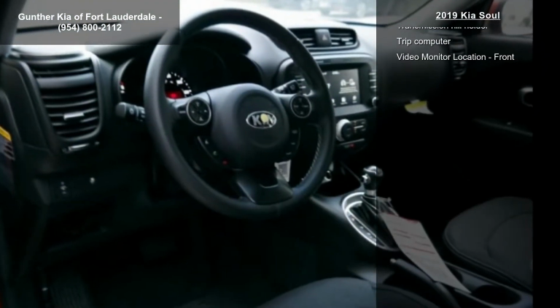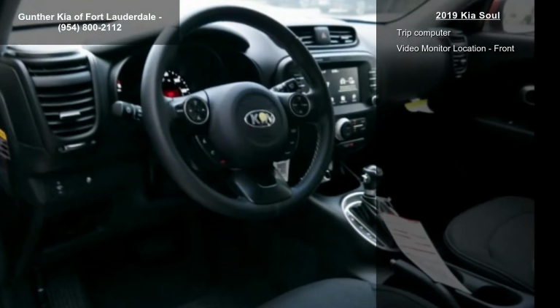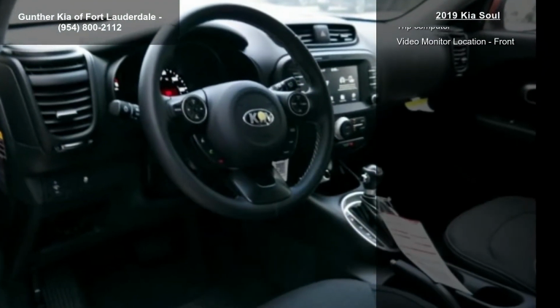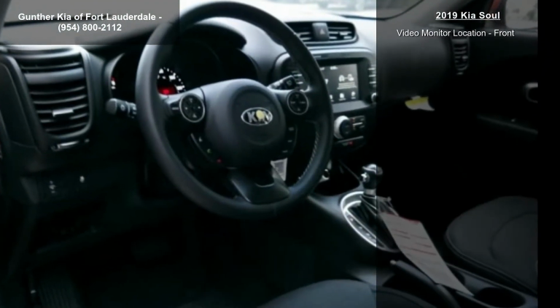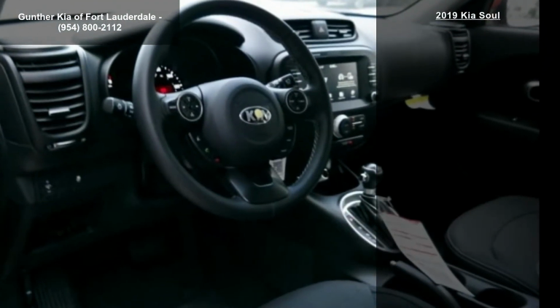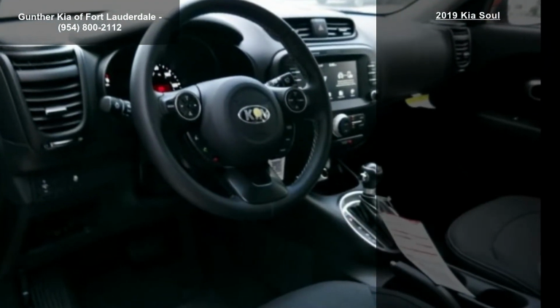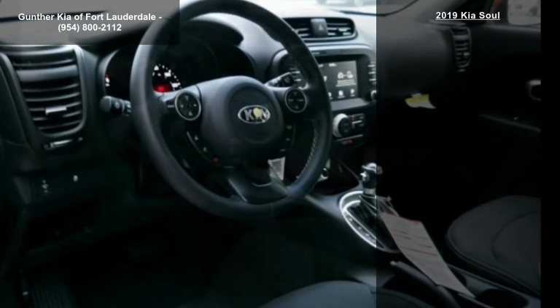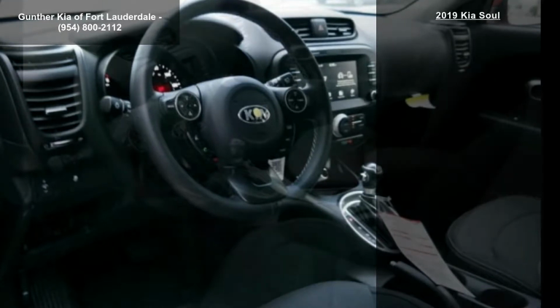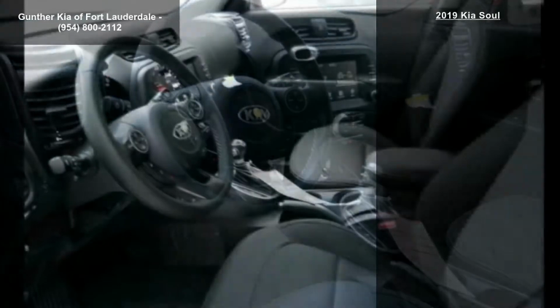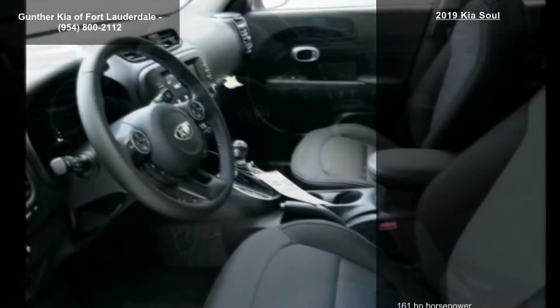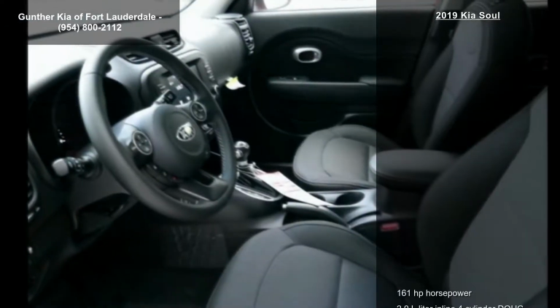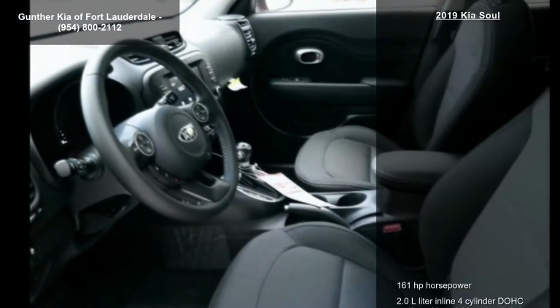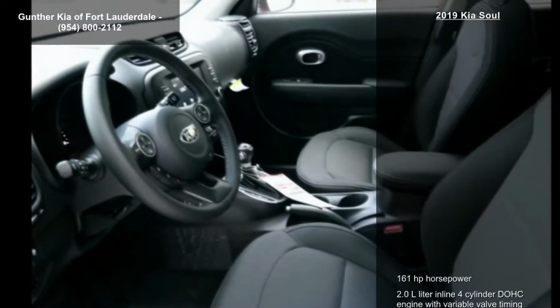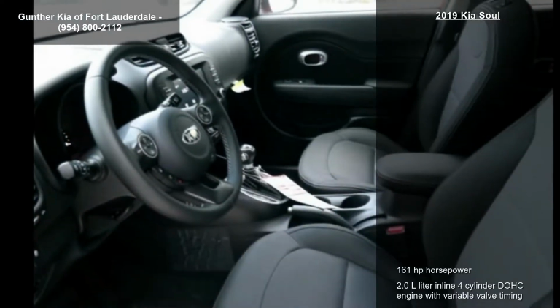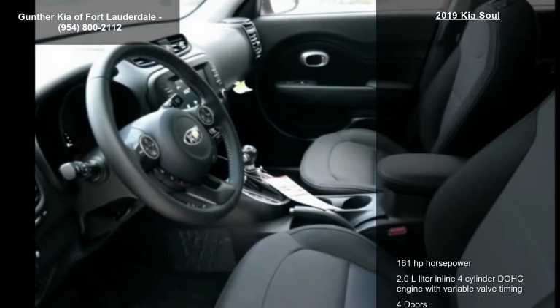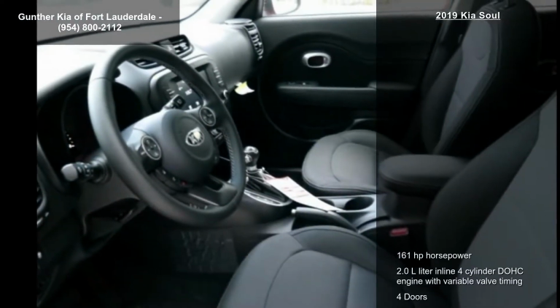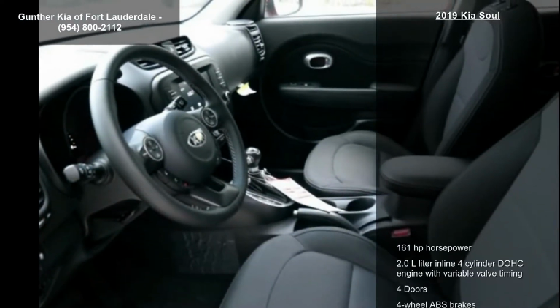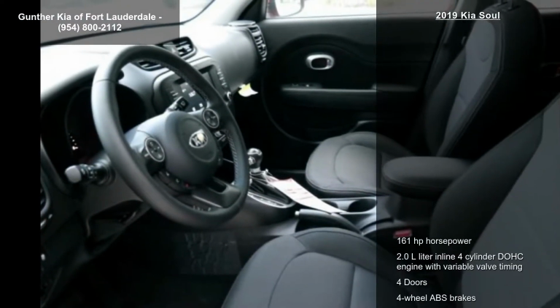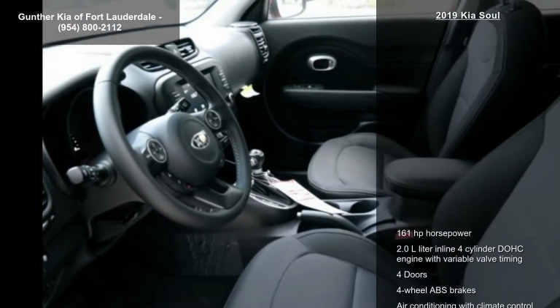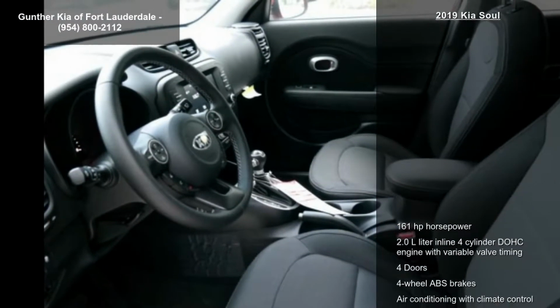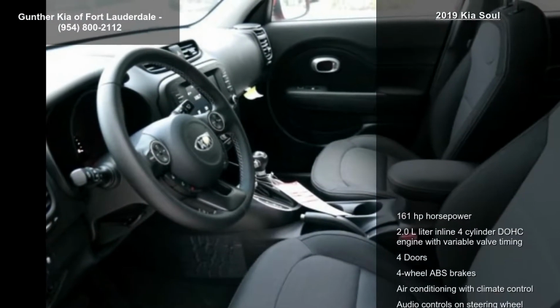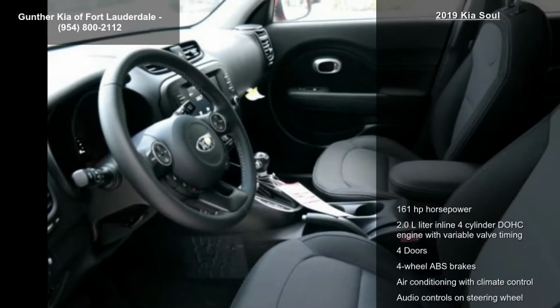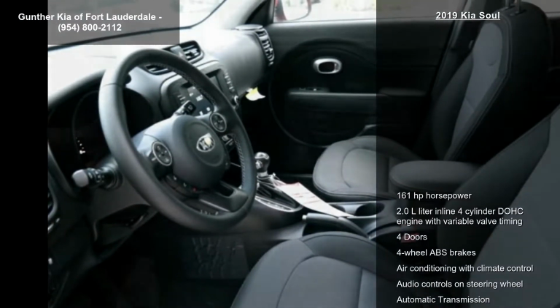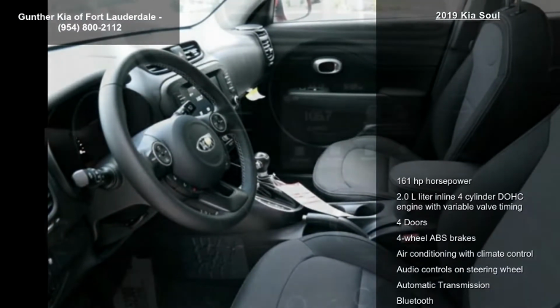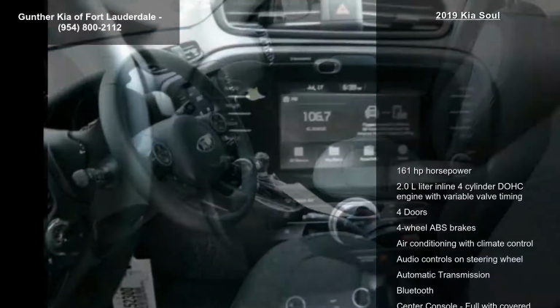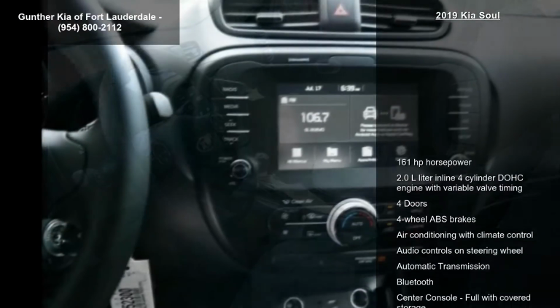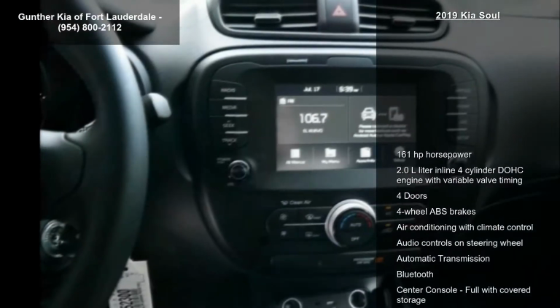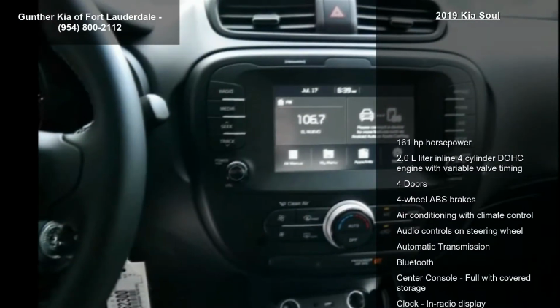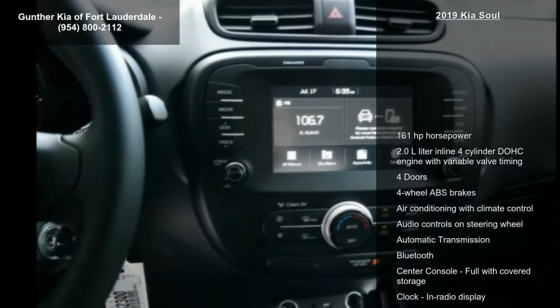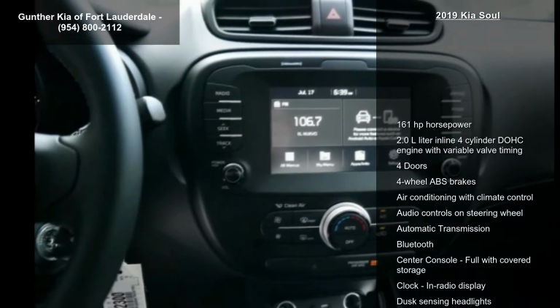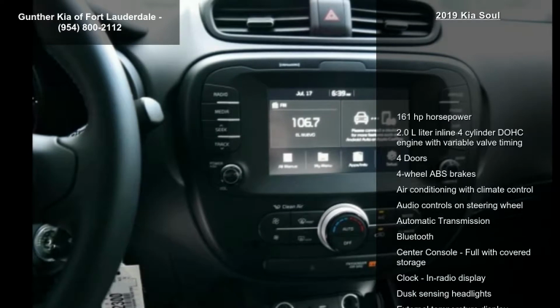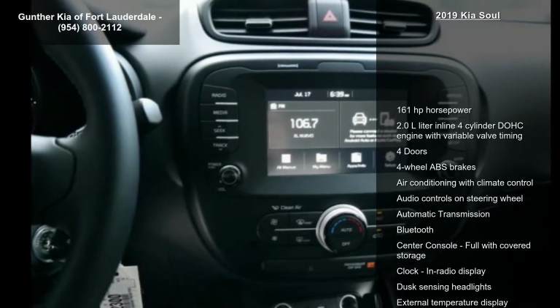Air conditioning with climate control, audio controls on steering wheel, automatic transmission, Bluetooth, and center console full with covered storage.